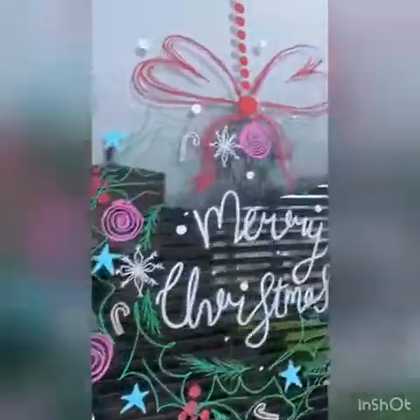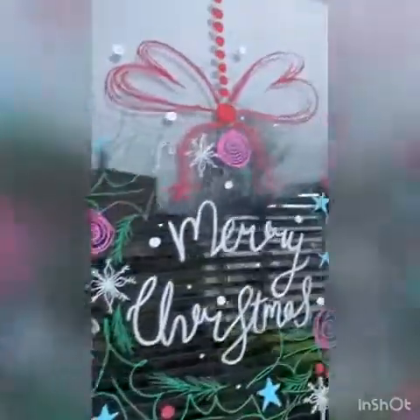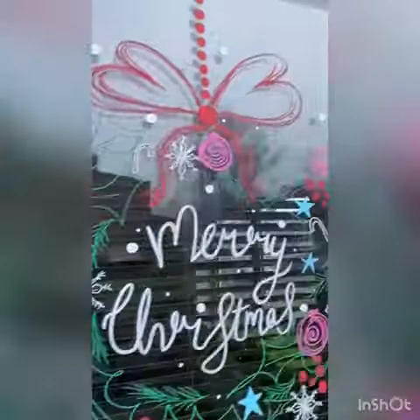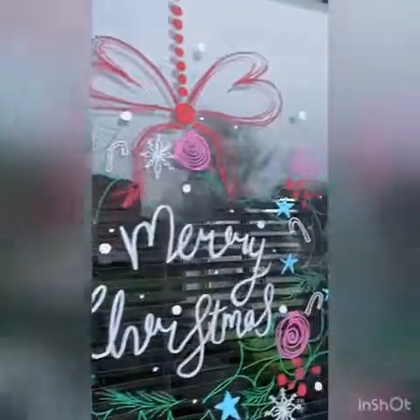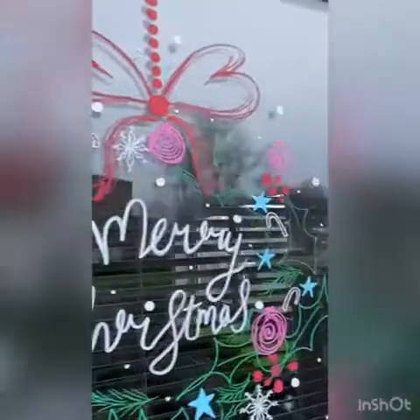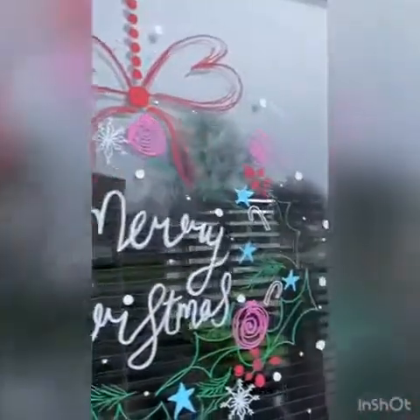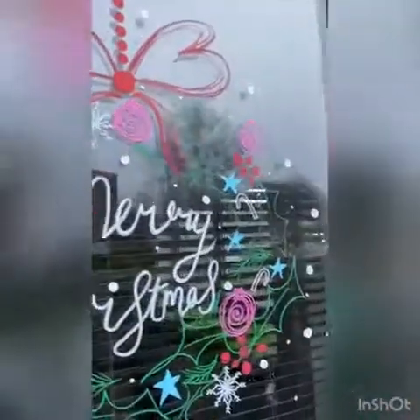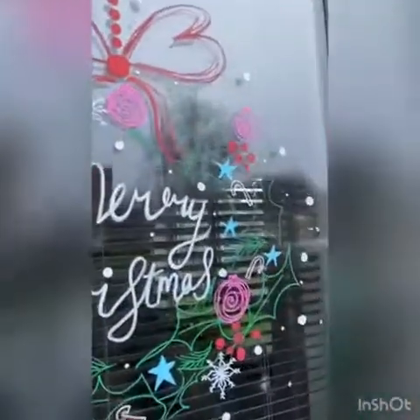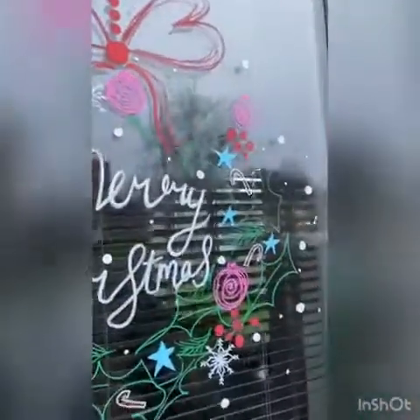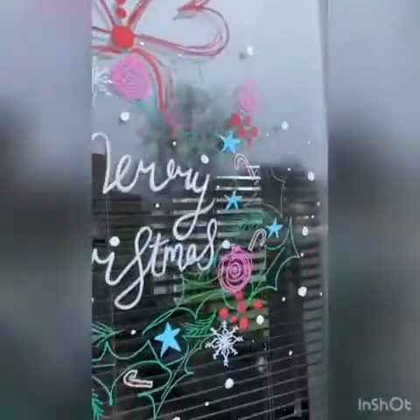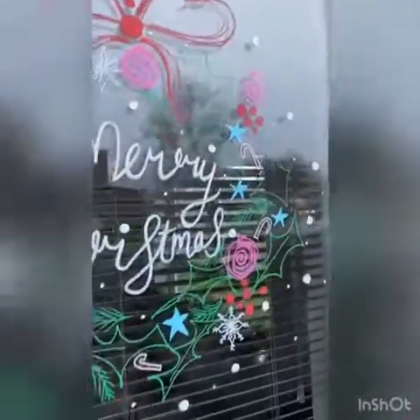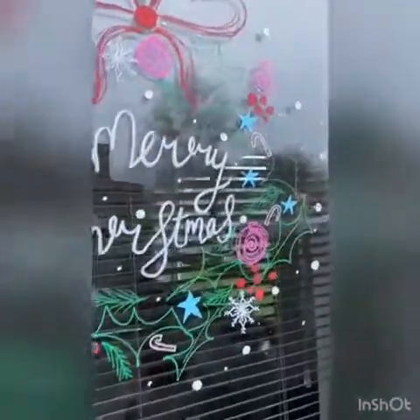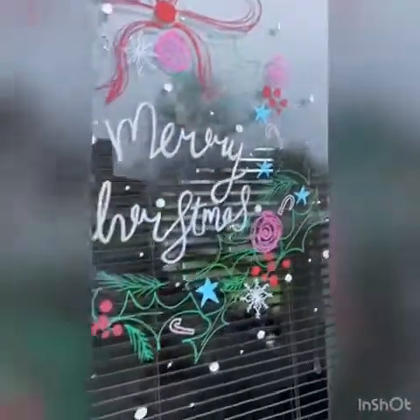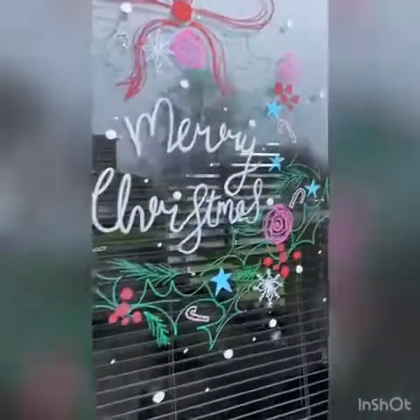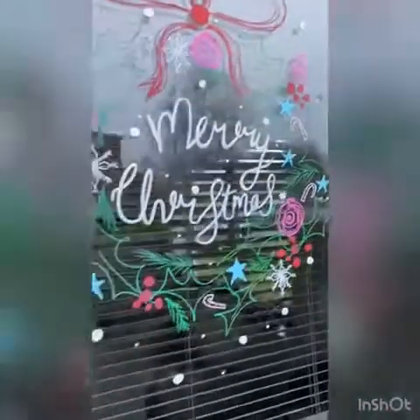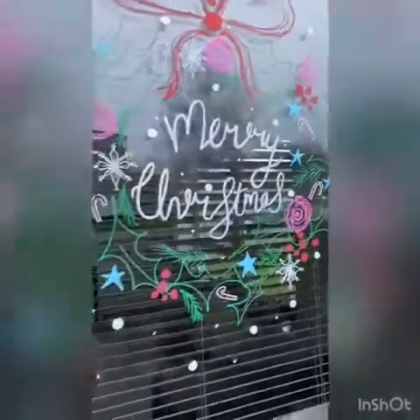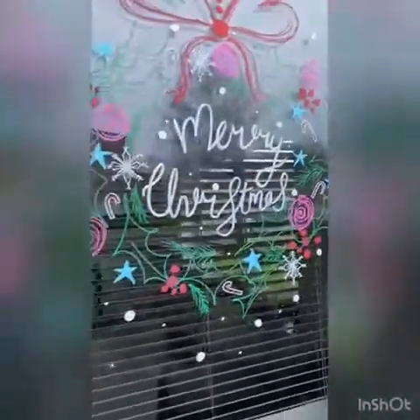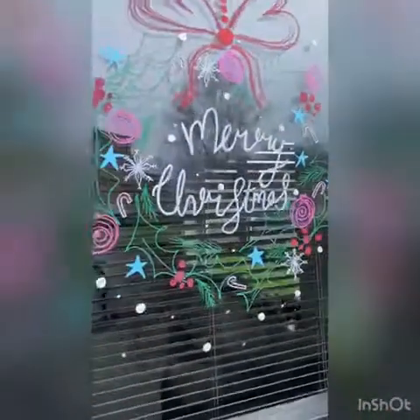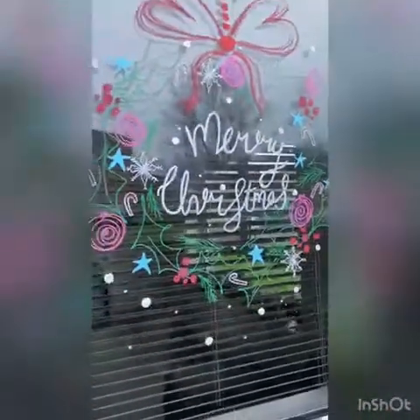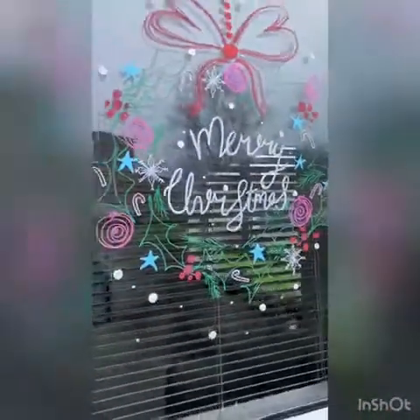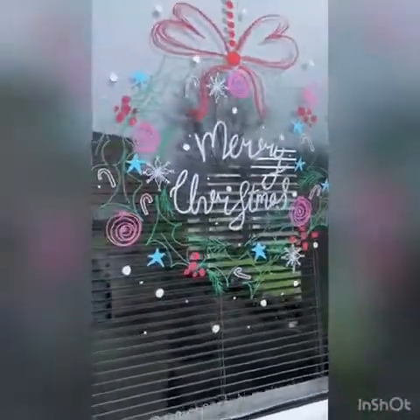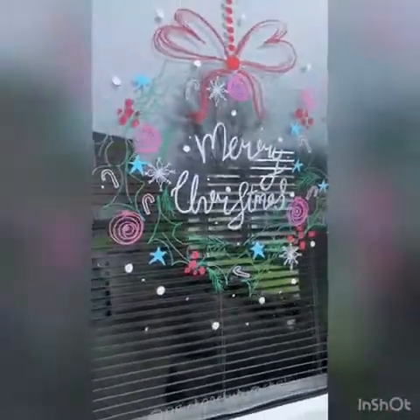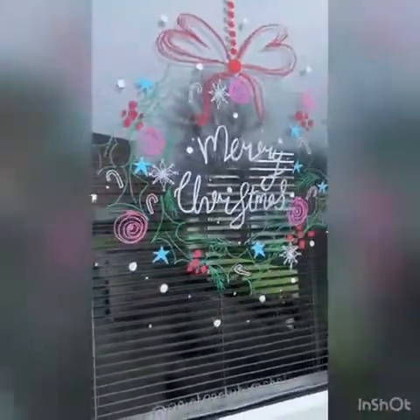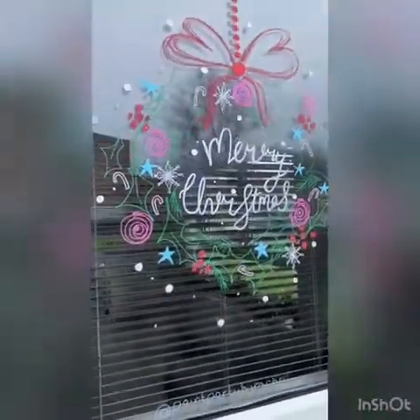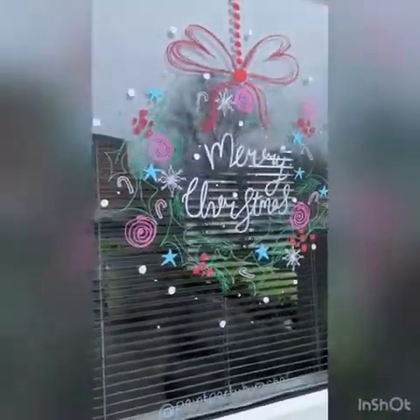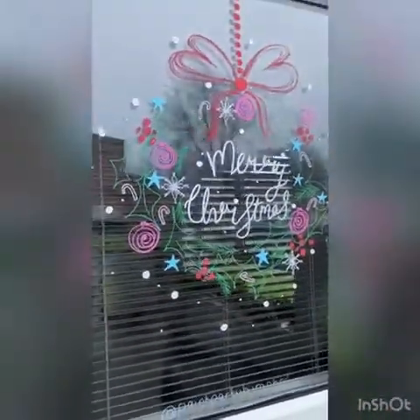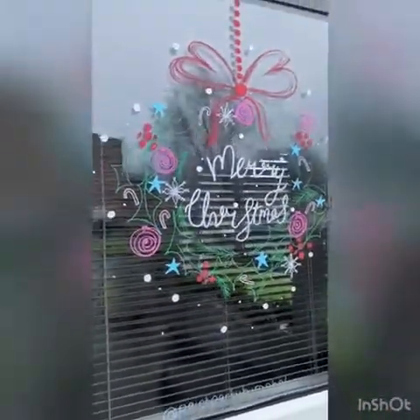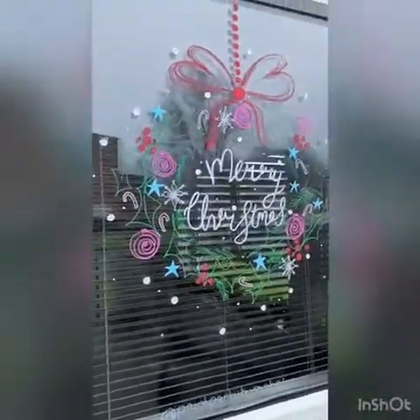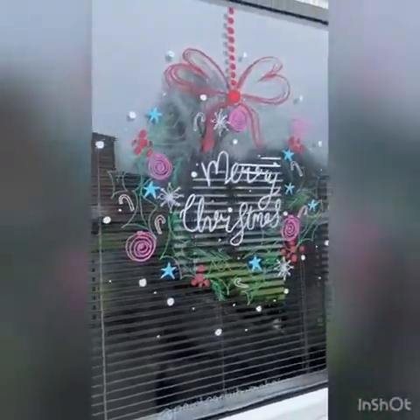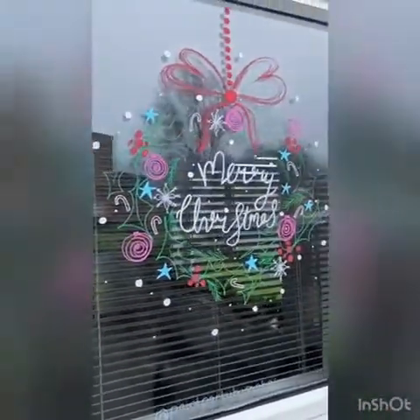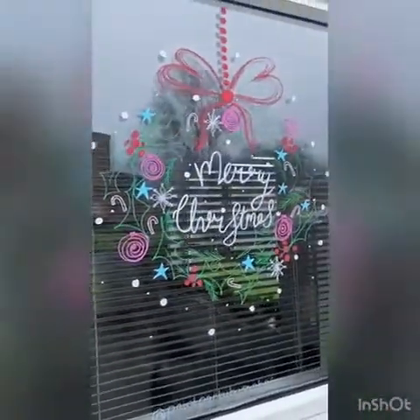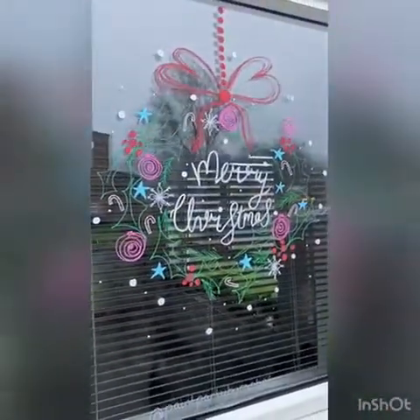Don't forget to tag me in any photos if you give it a try. Paint Party by Rachel. Merry Christmas everyone!